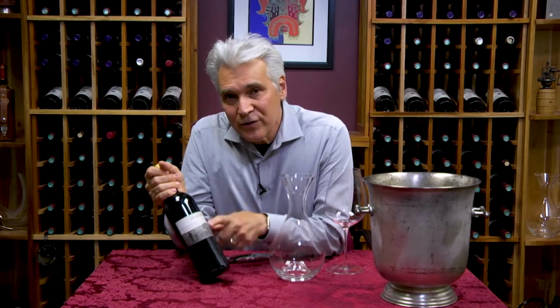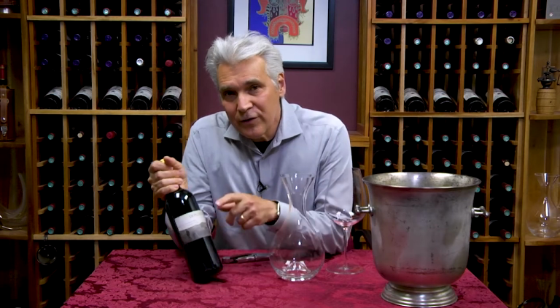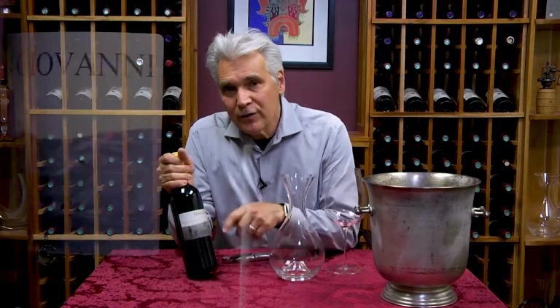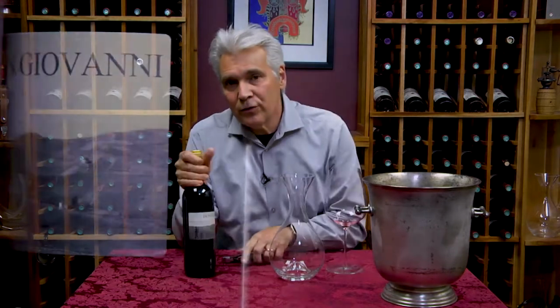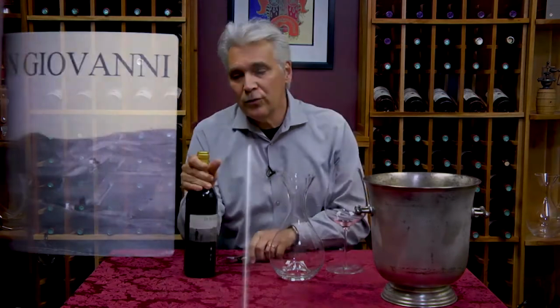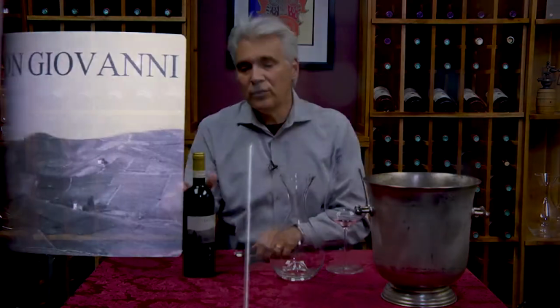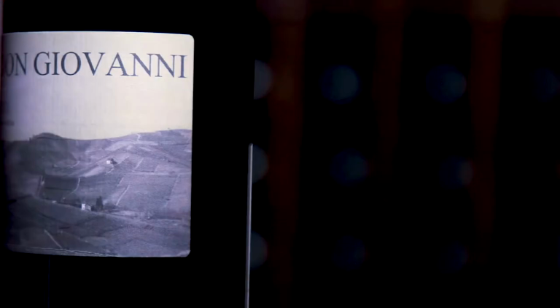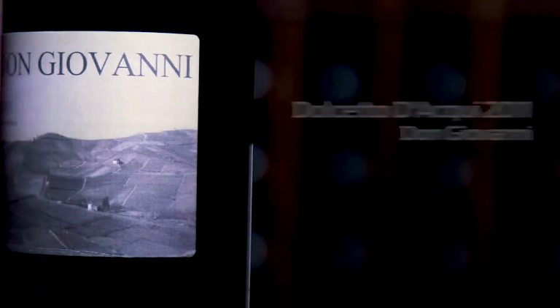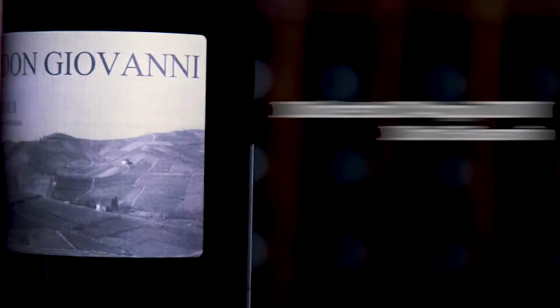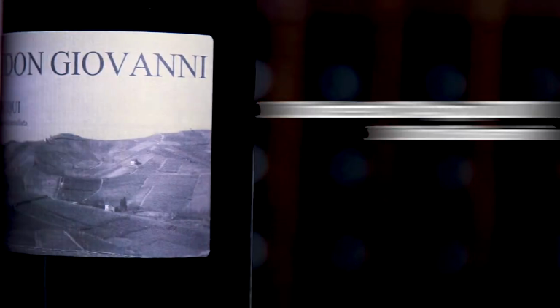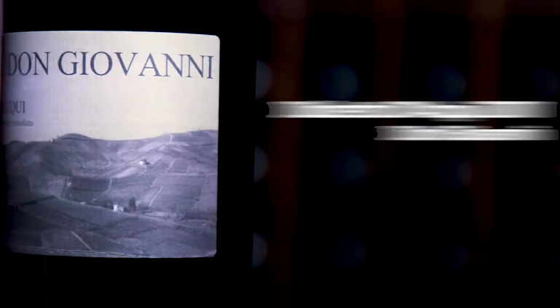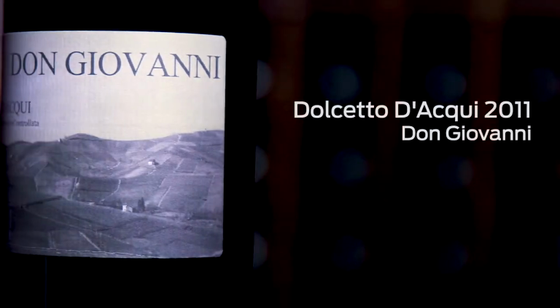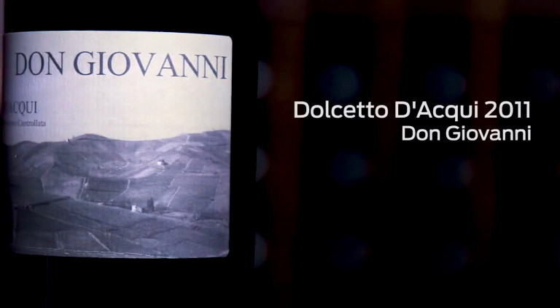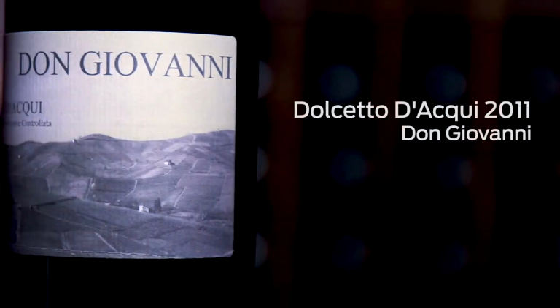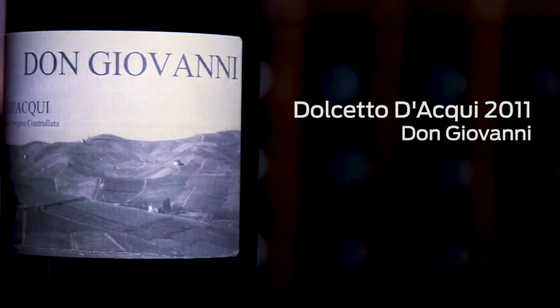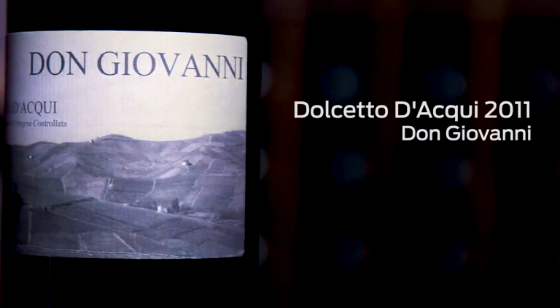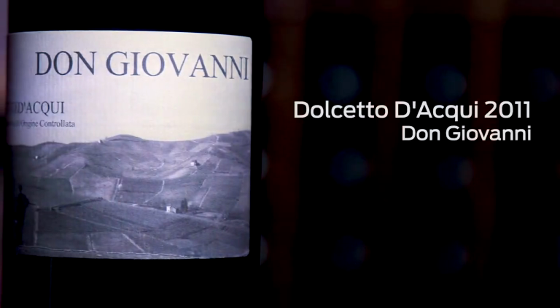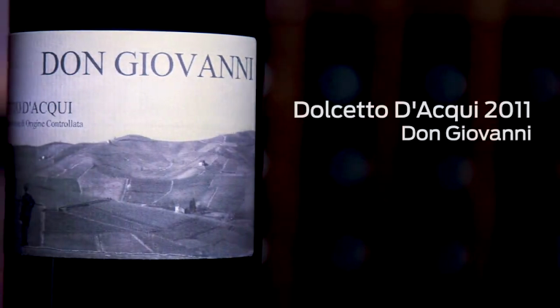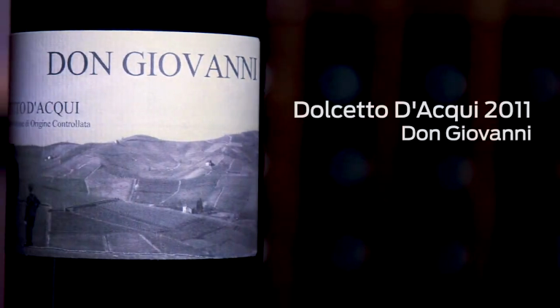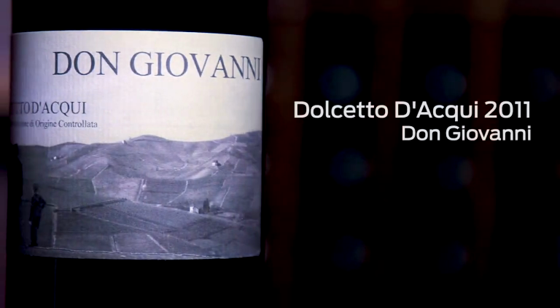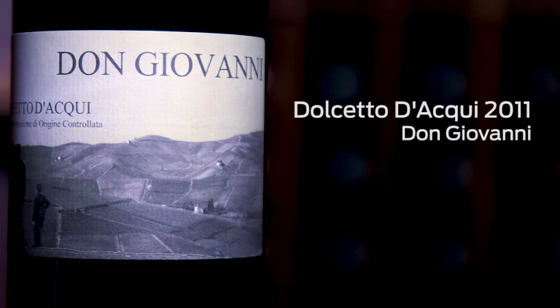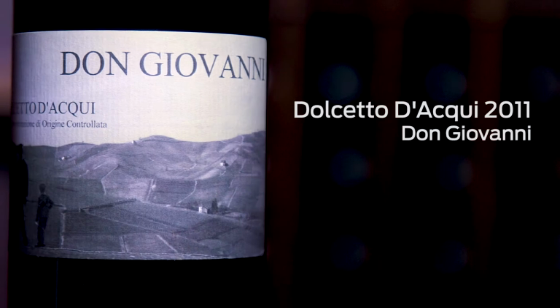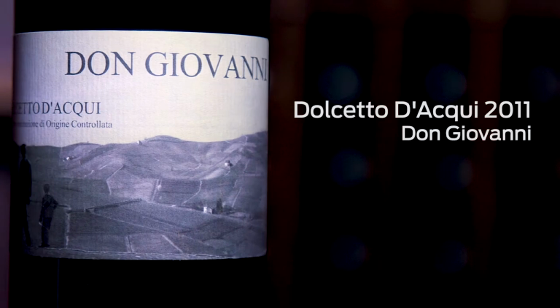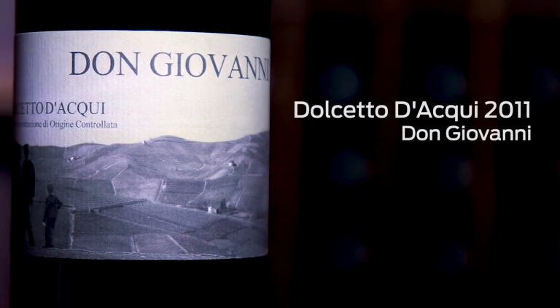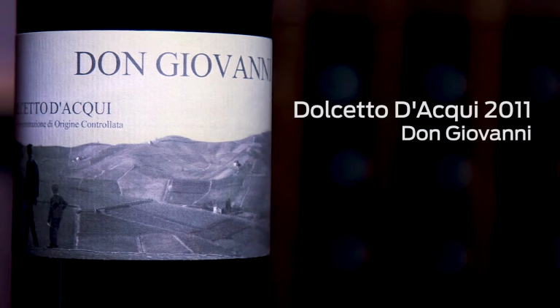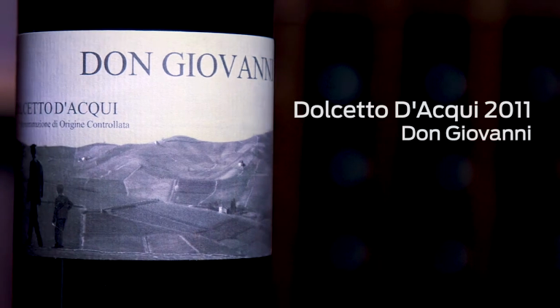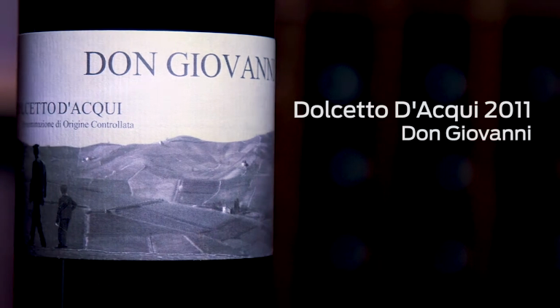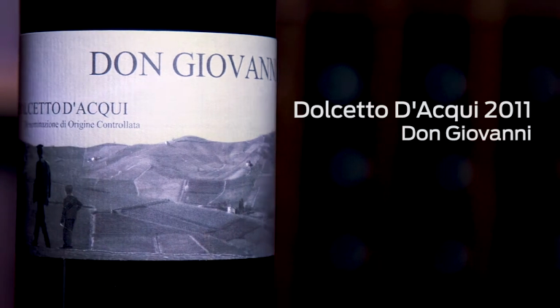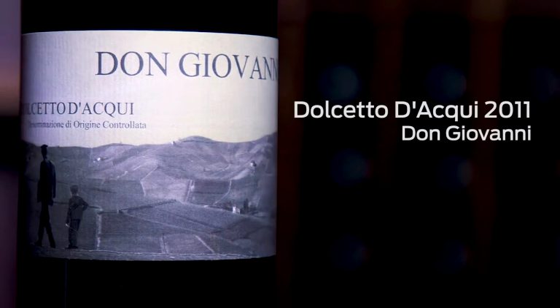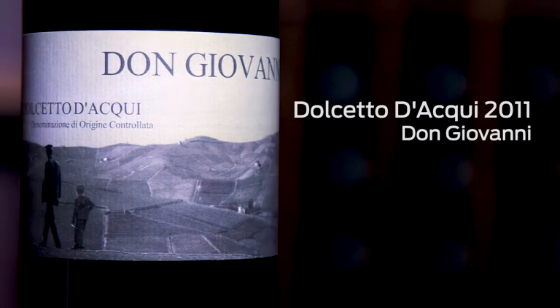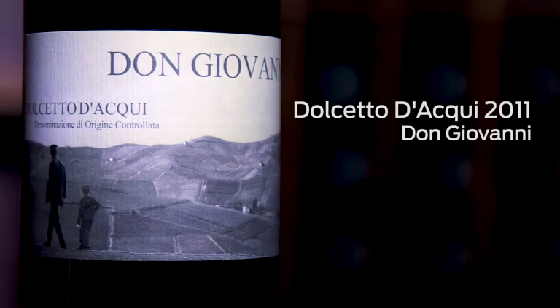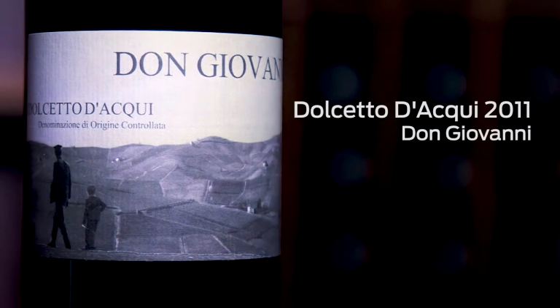Here's Dolcetto d'Acqui, 2011, Don Giovanni.